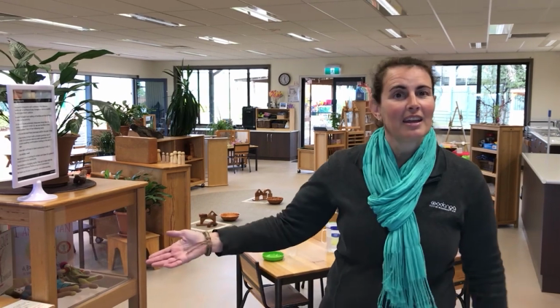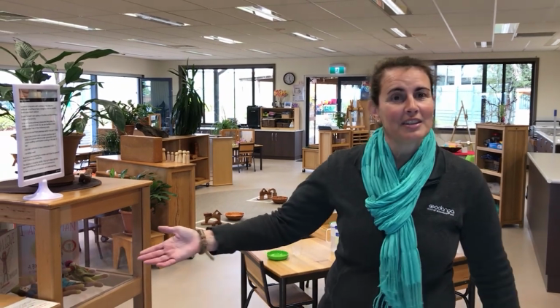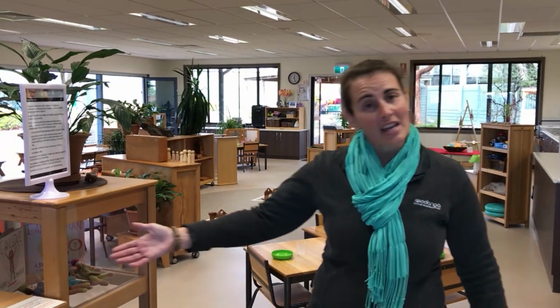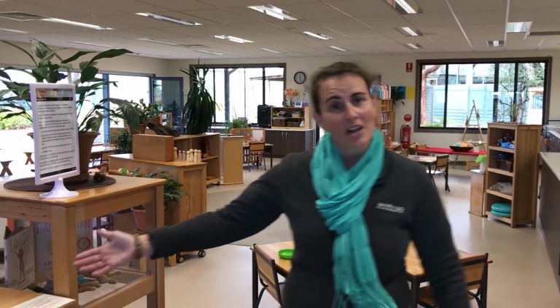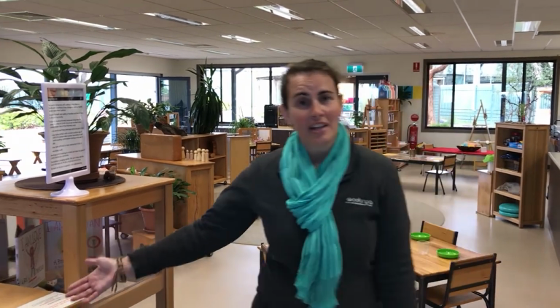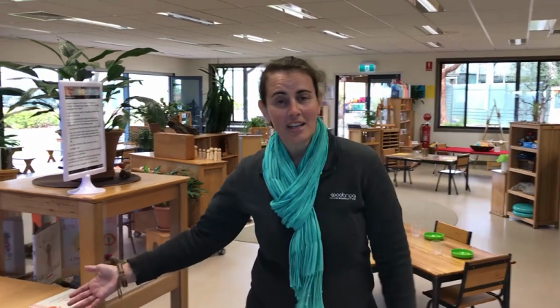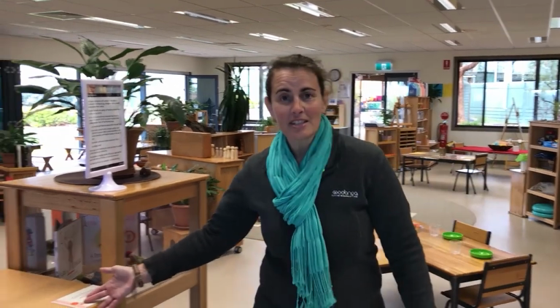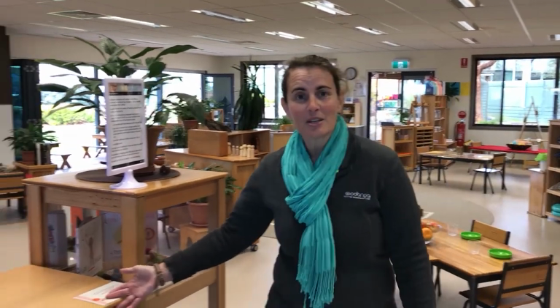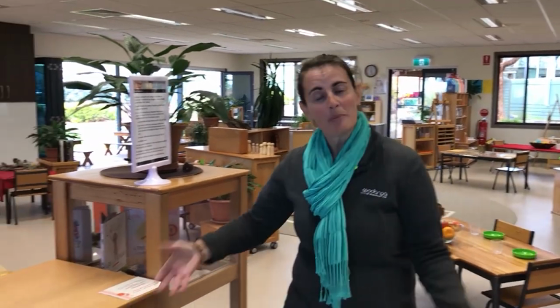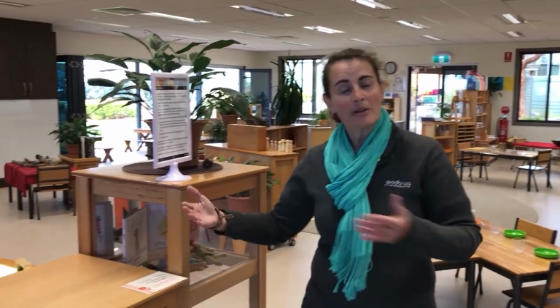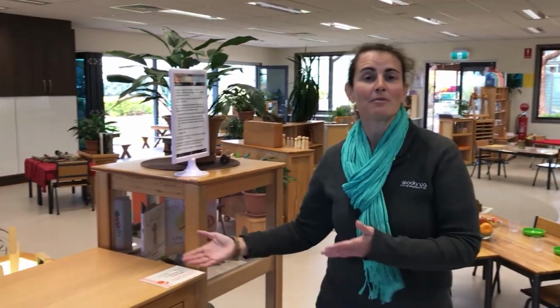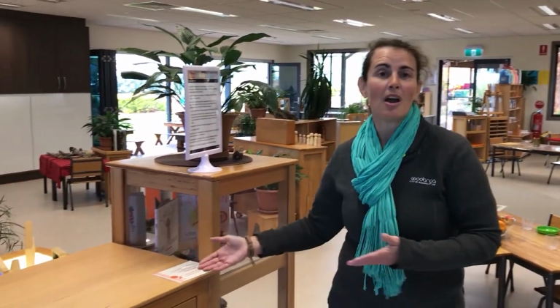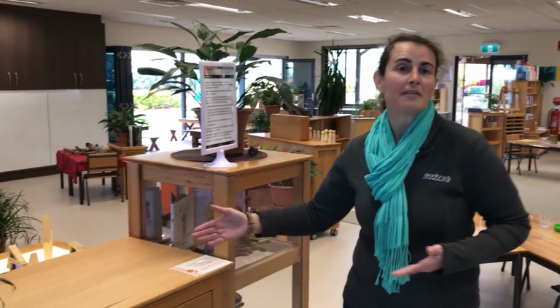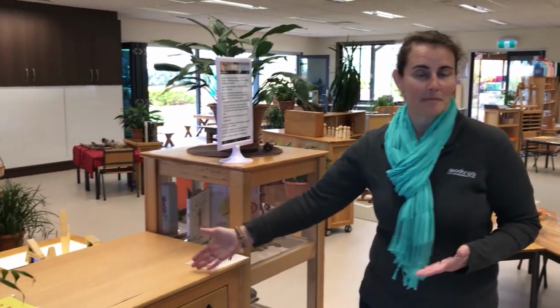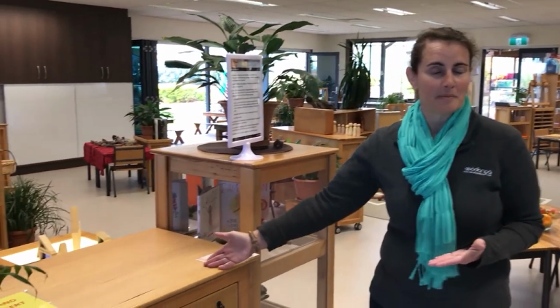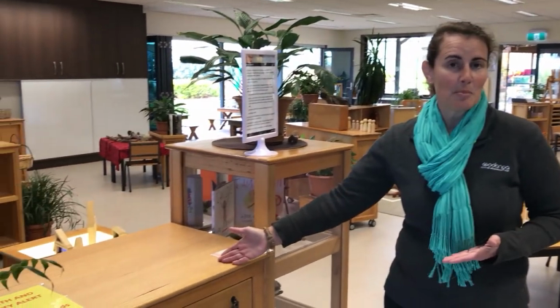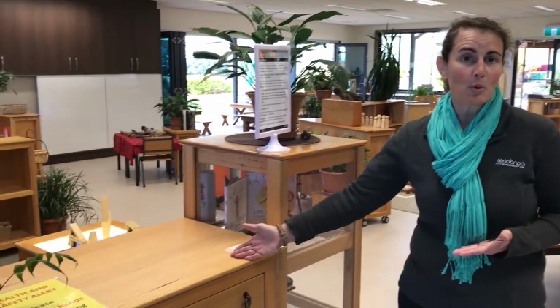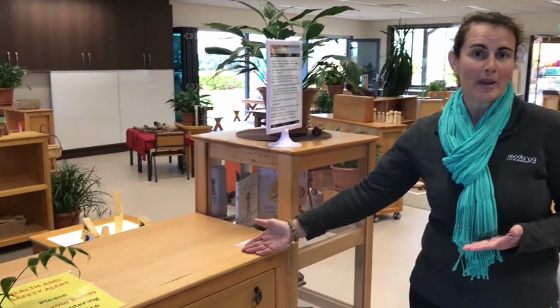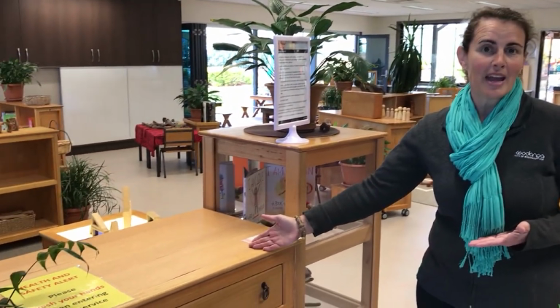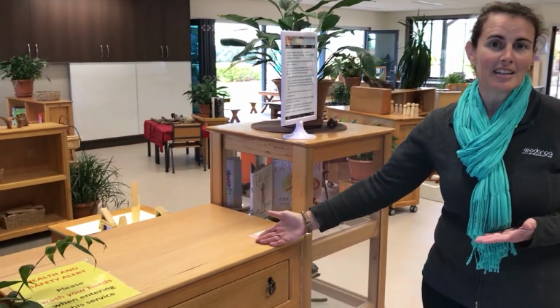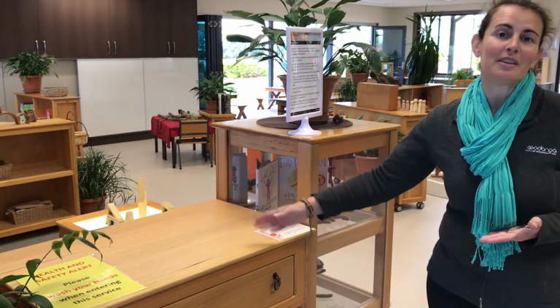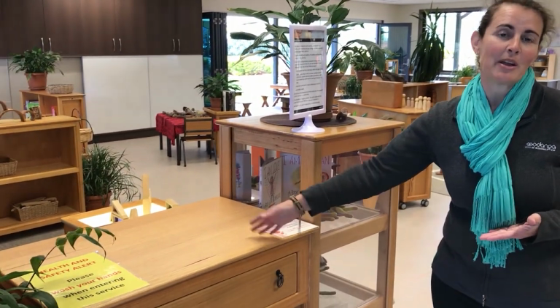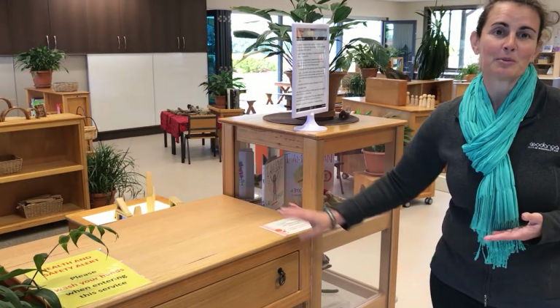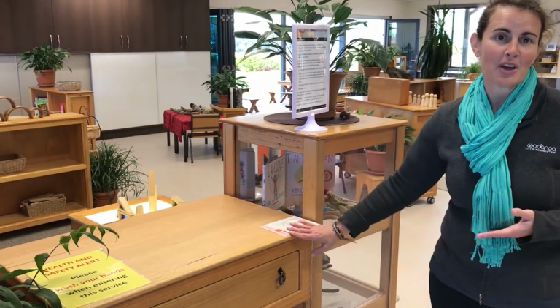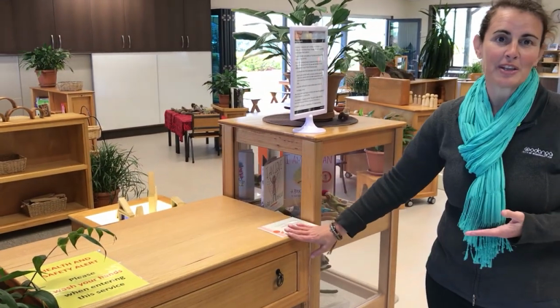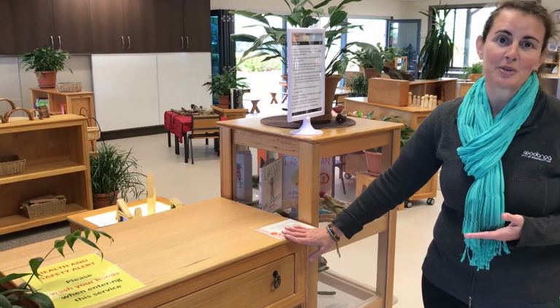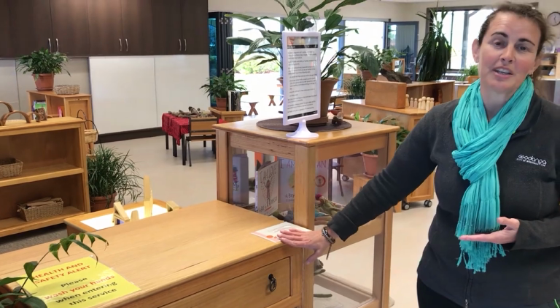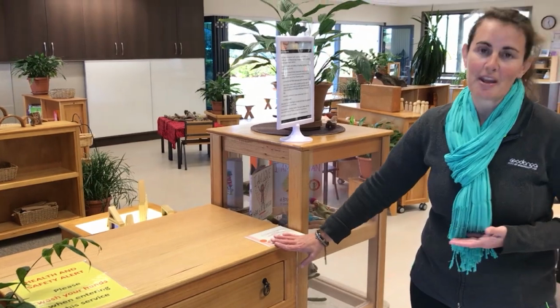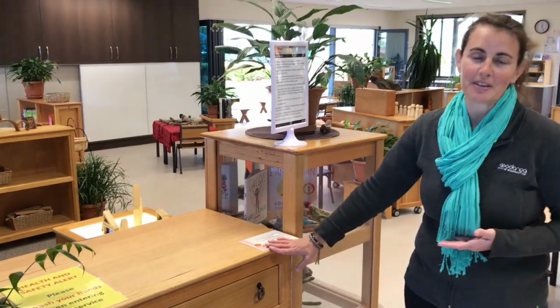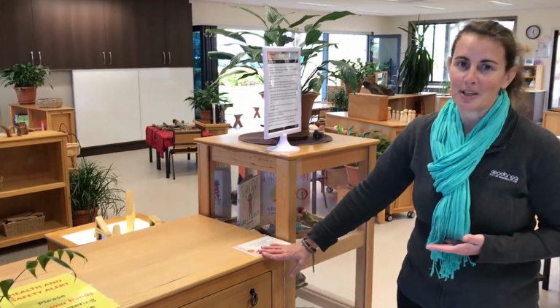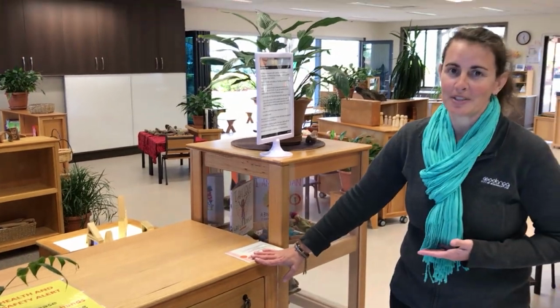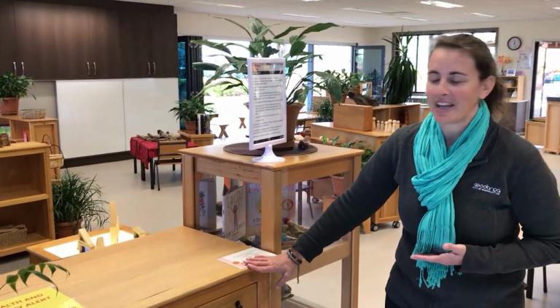This is our sign-in desk. When parents arrive, their book will be out here and parents will sign their children in every single day.